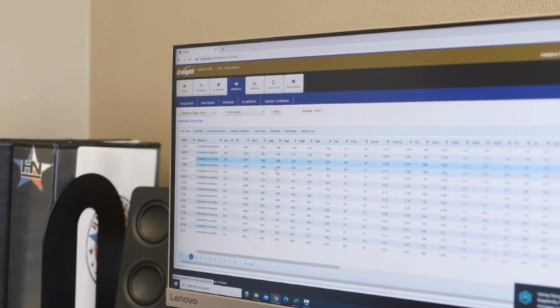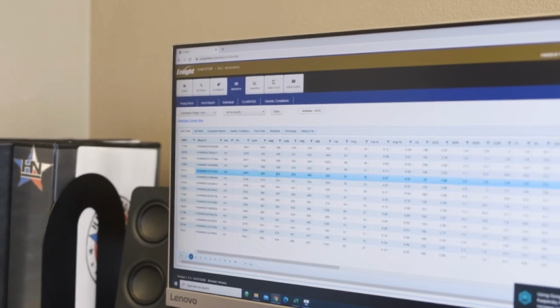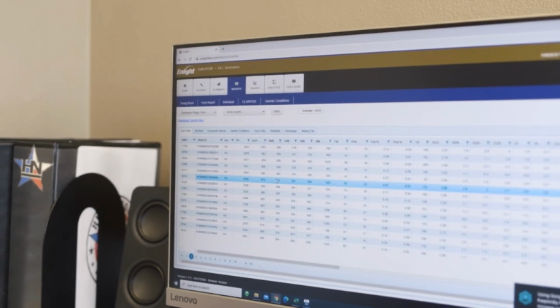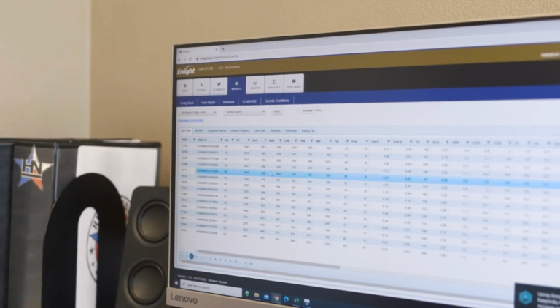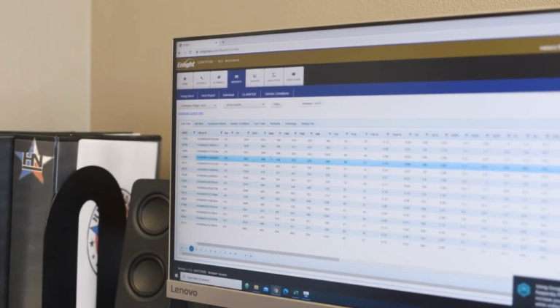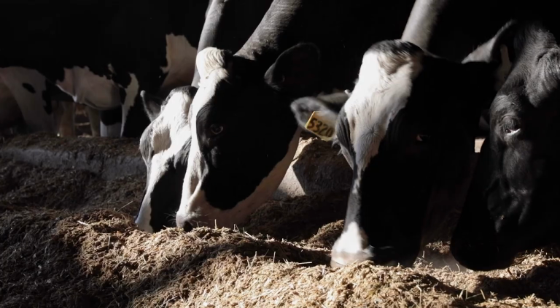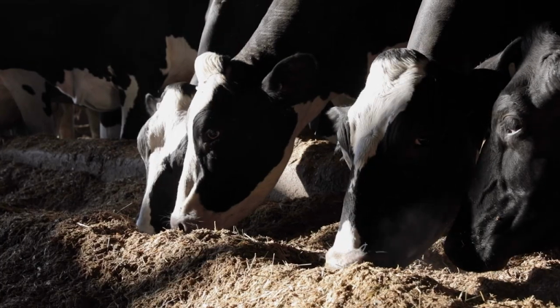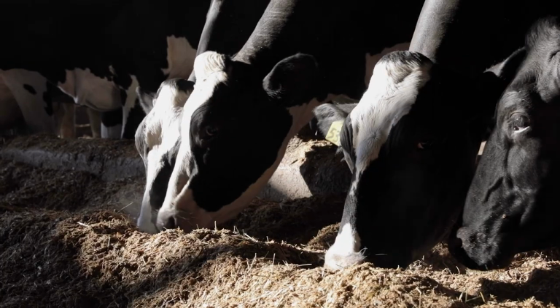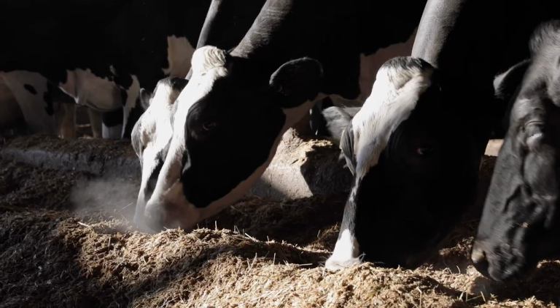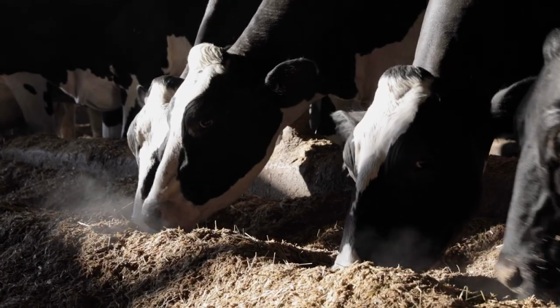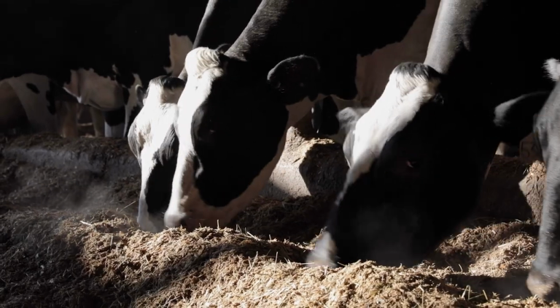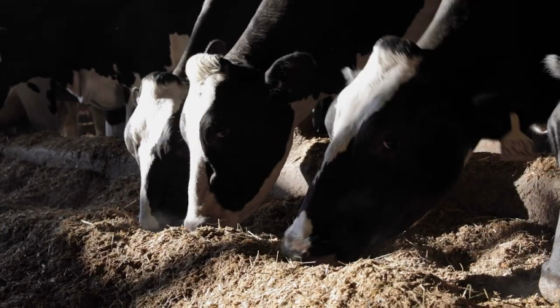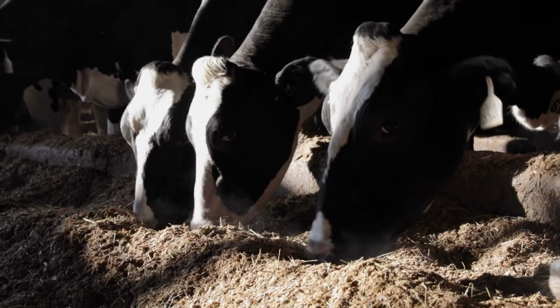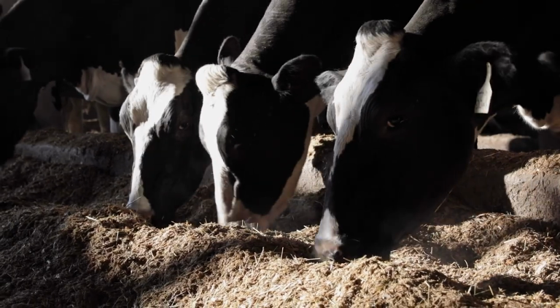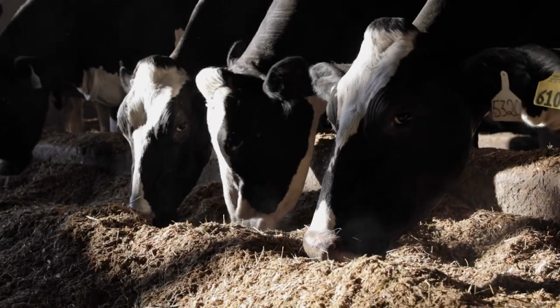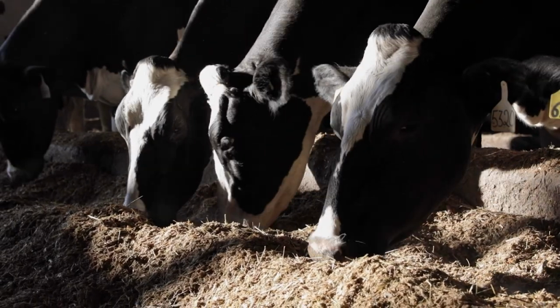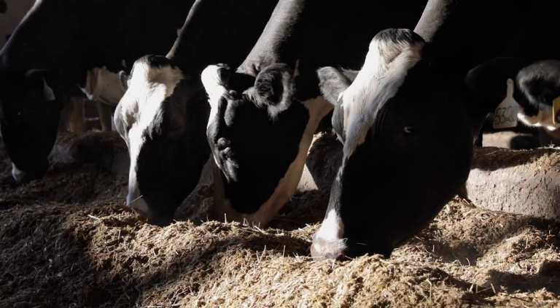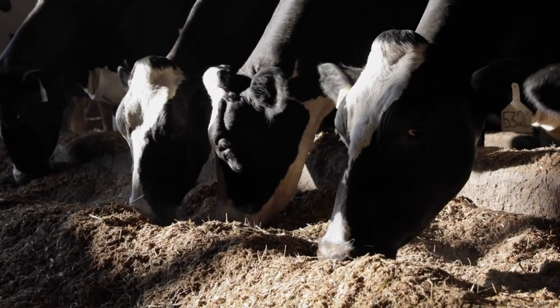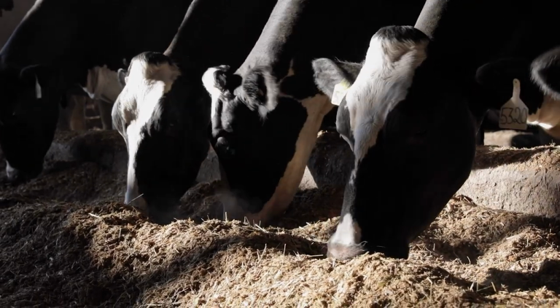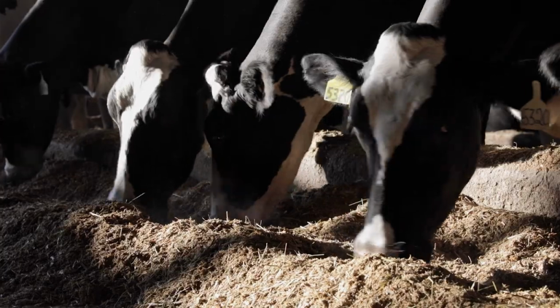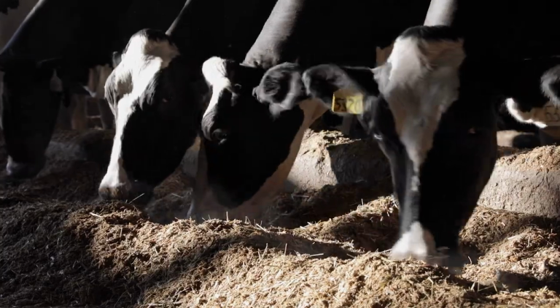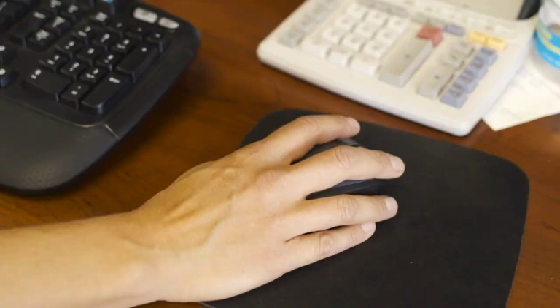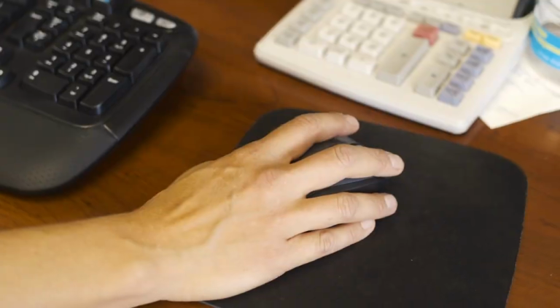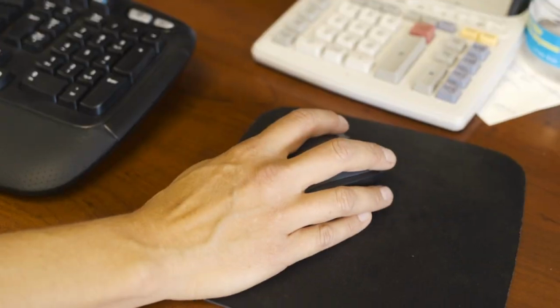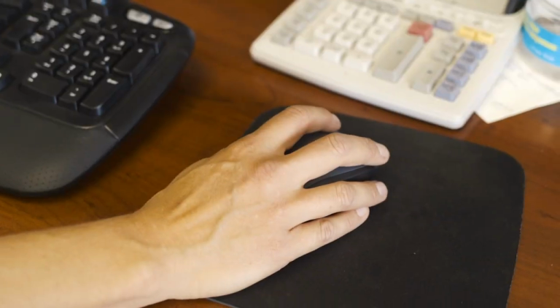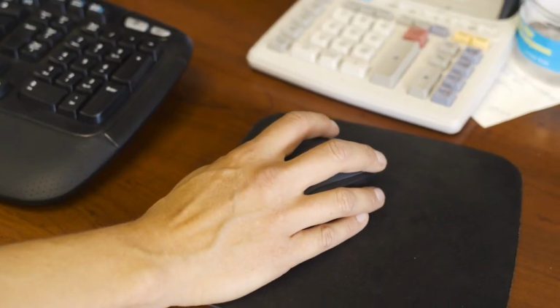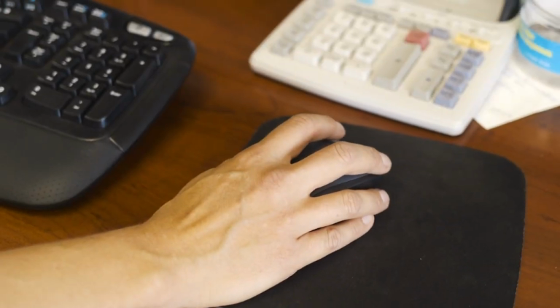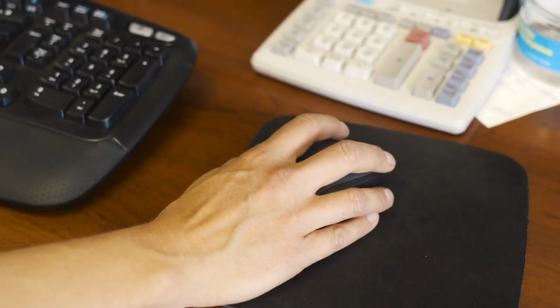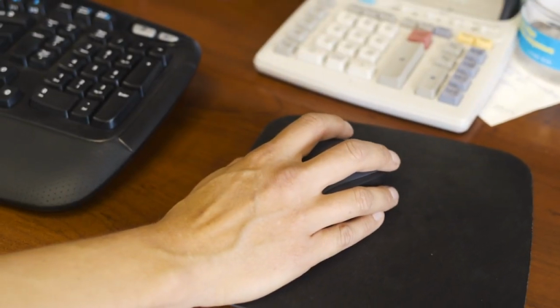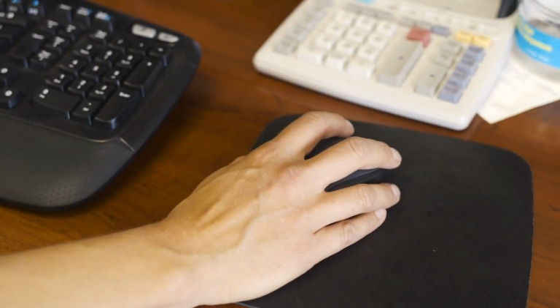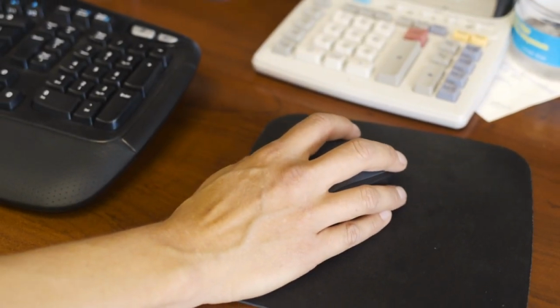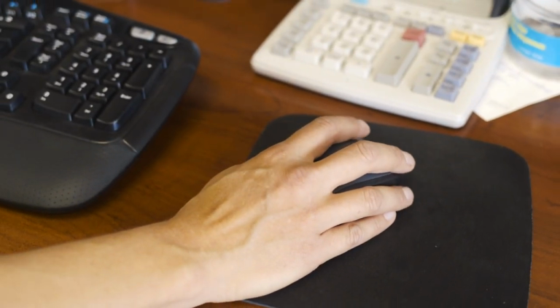Coming soon, registered Holstein breeders can look for new features with the Enlight 2.0 rollout.